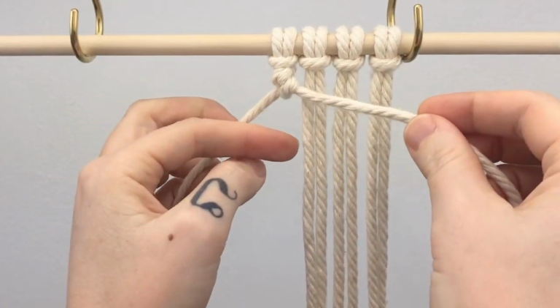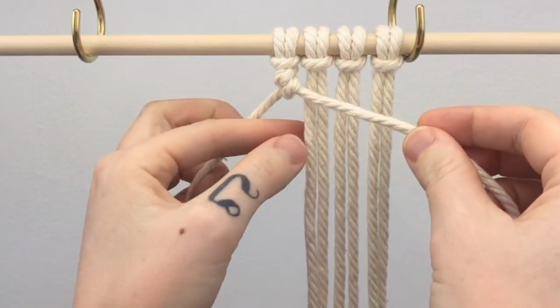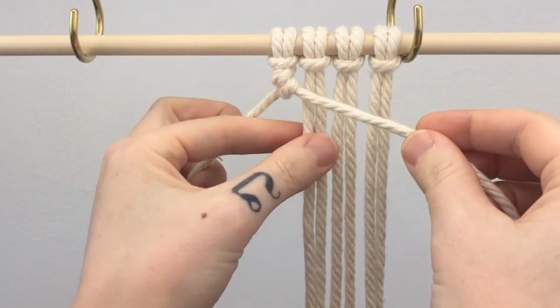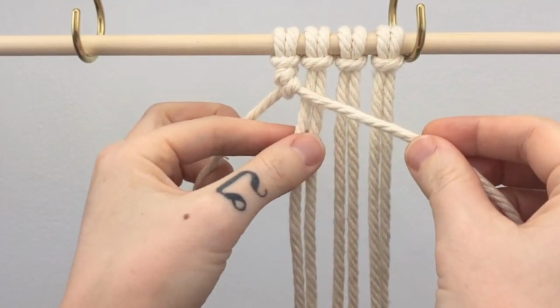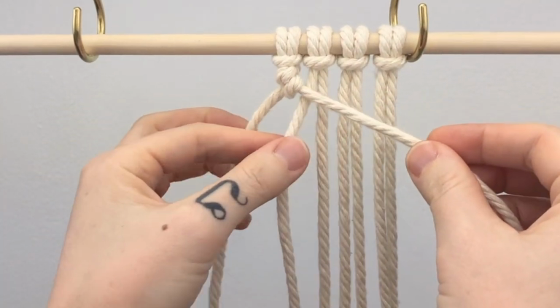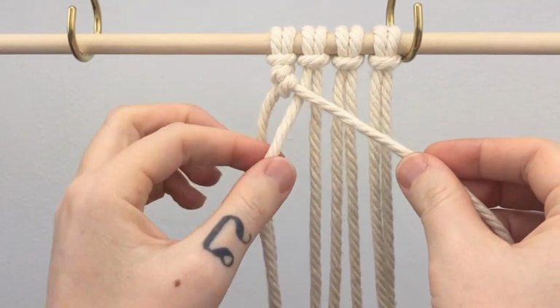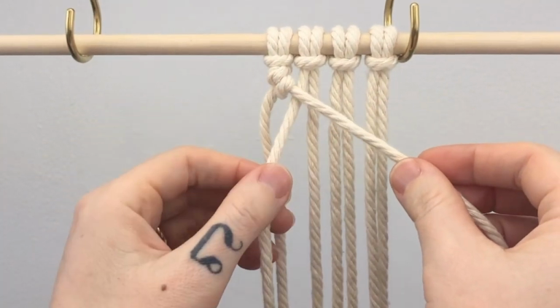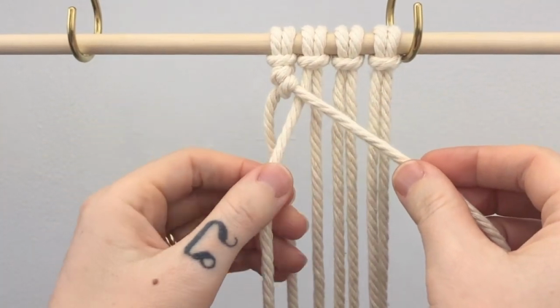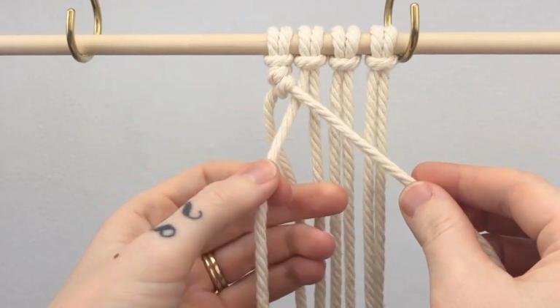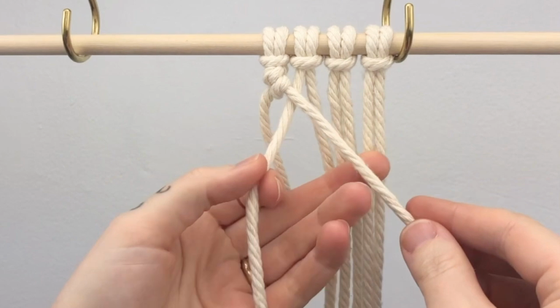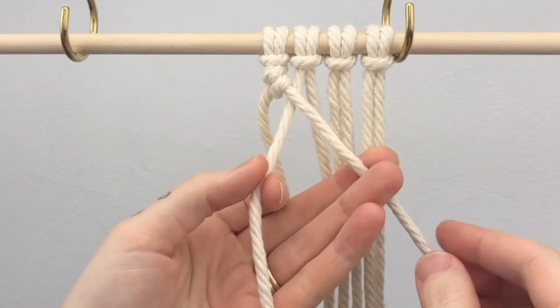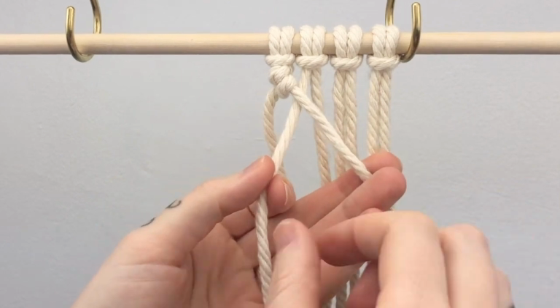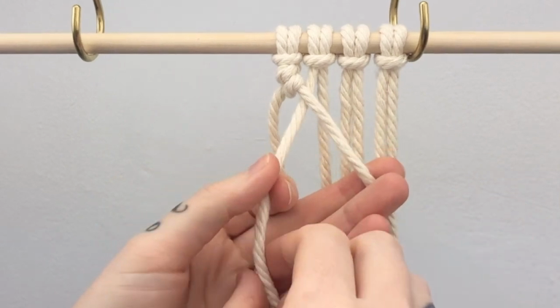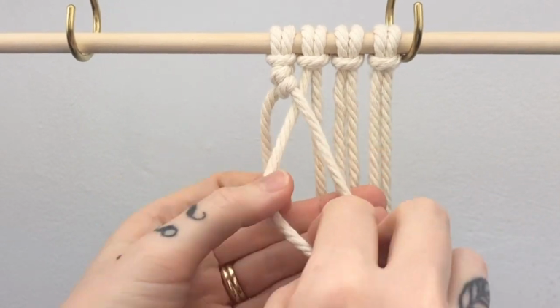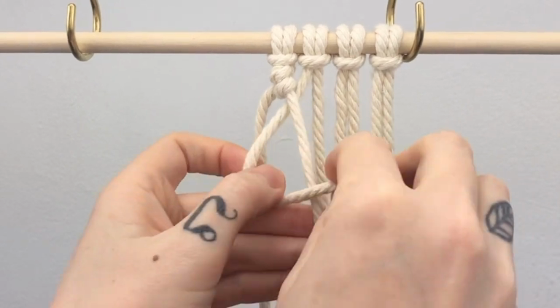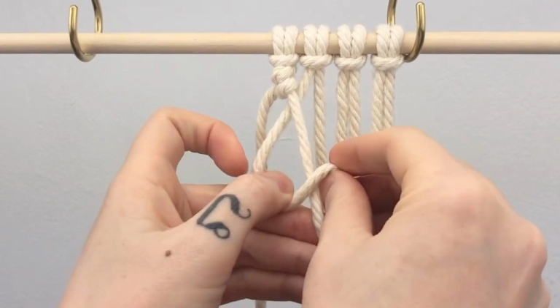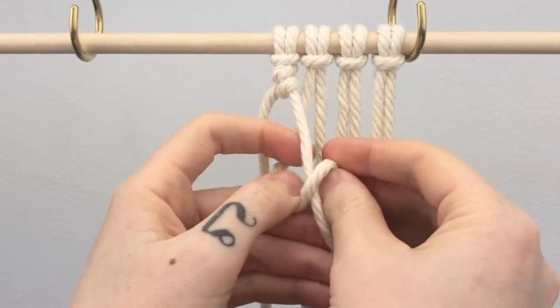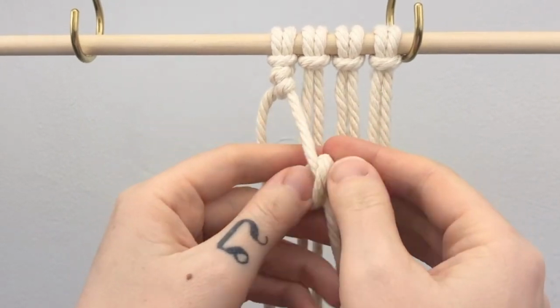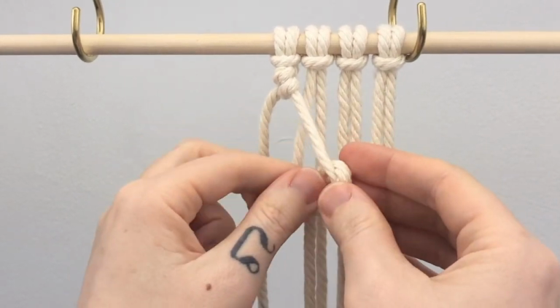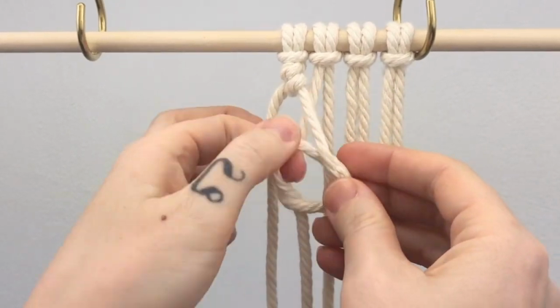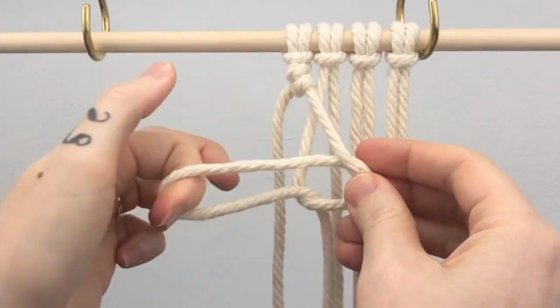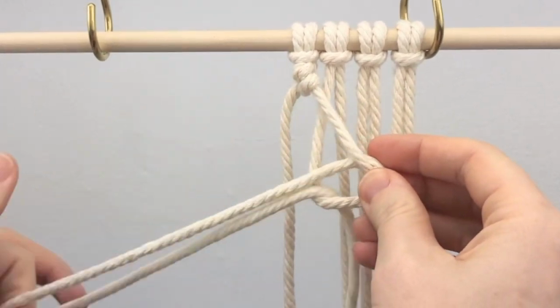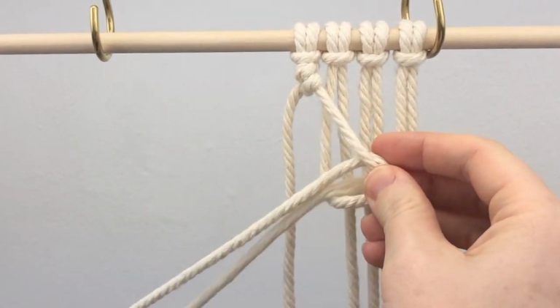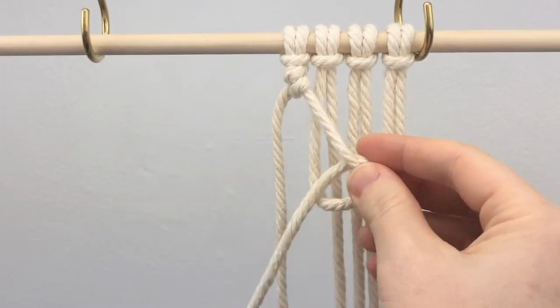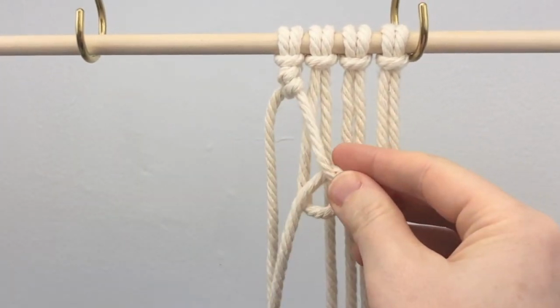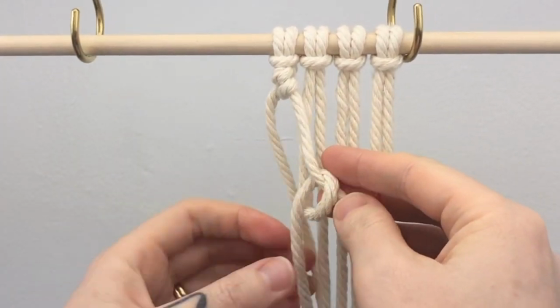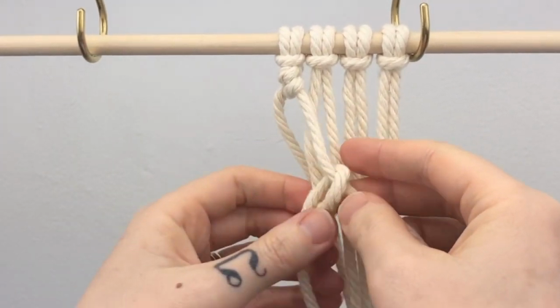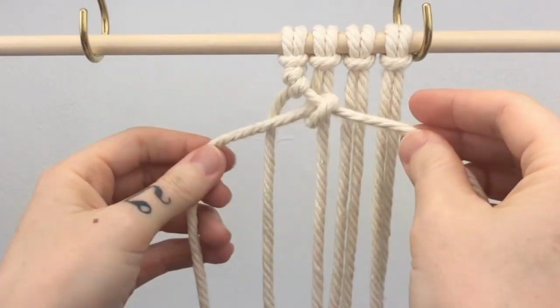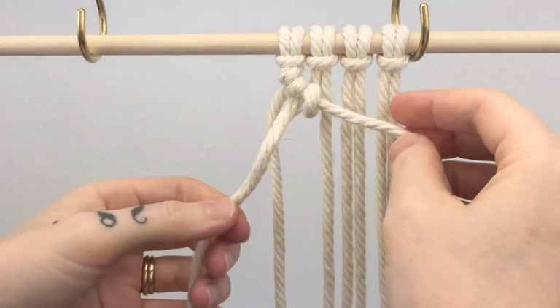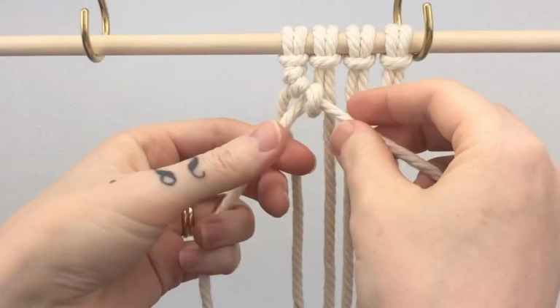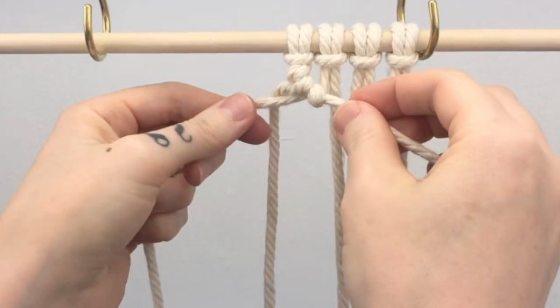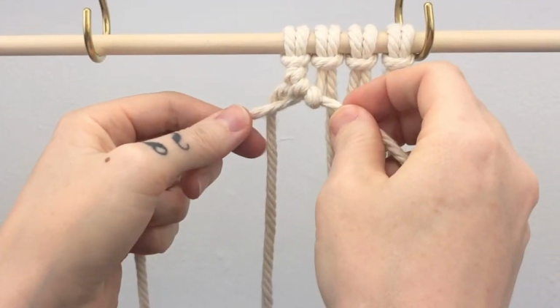Then you move on to the next cord, making sure that you do two half hitch knots with each cord.